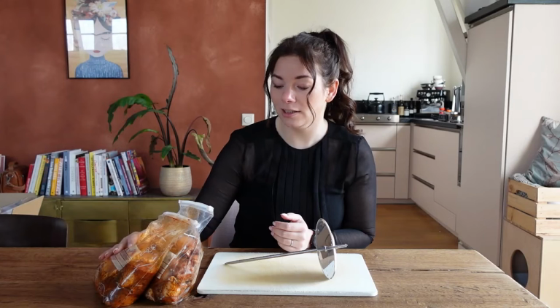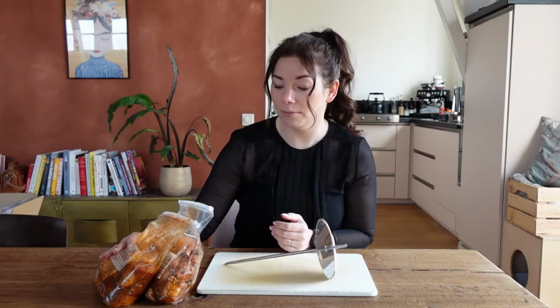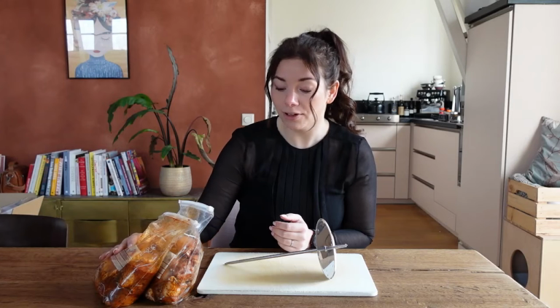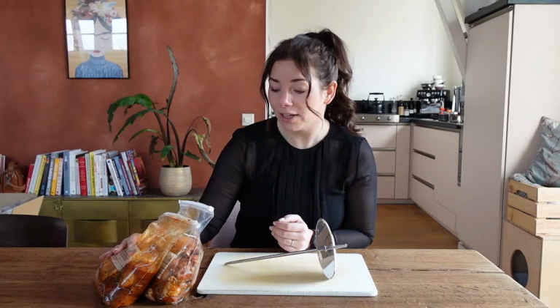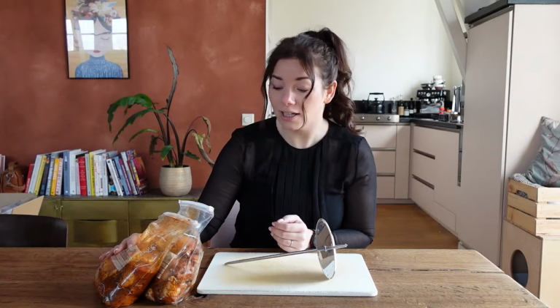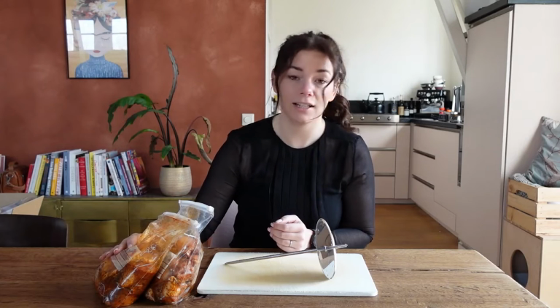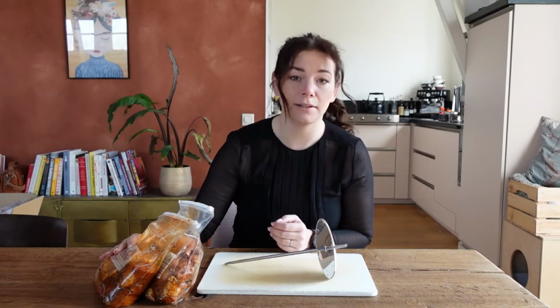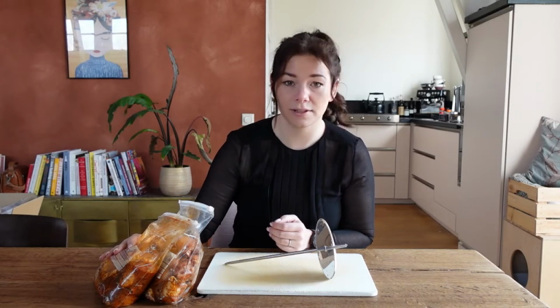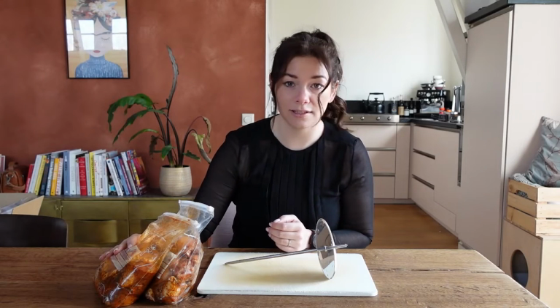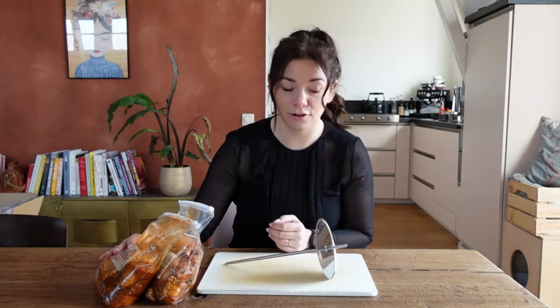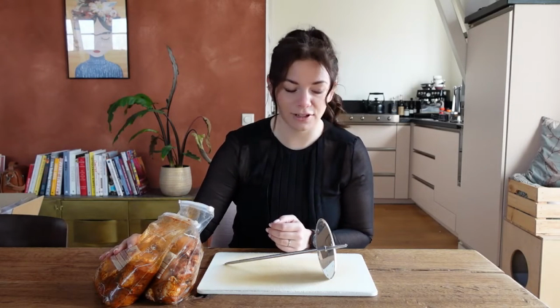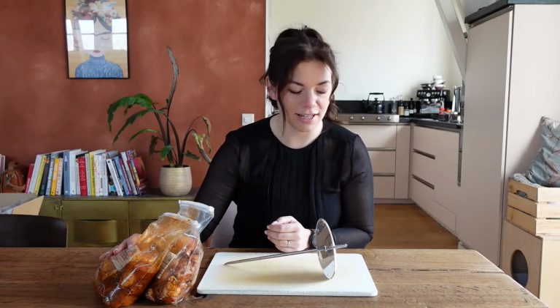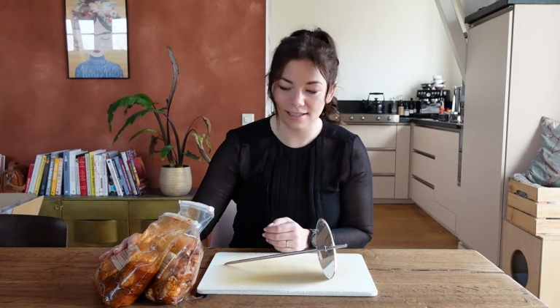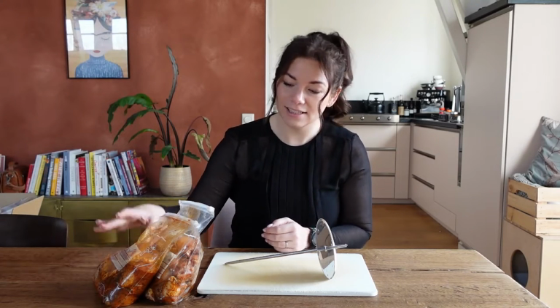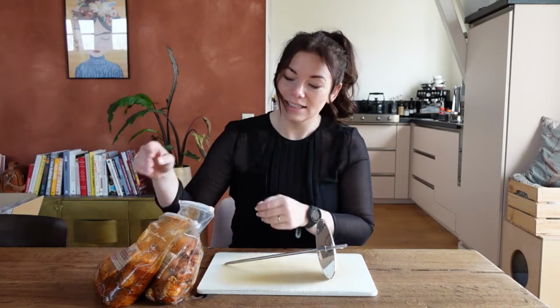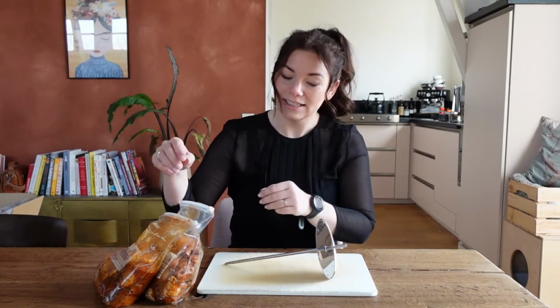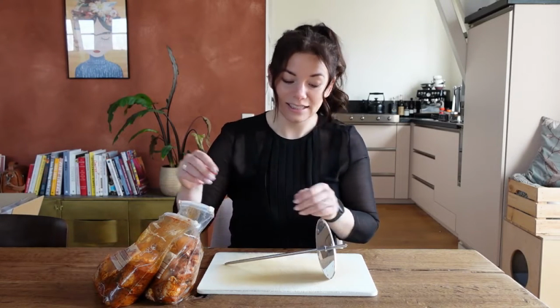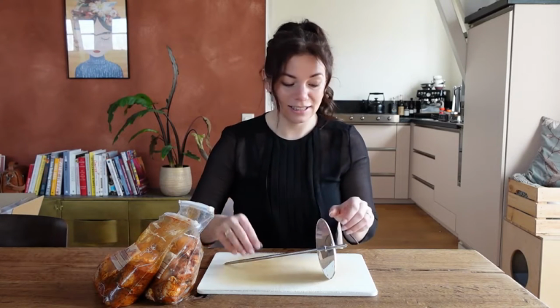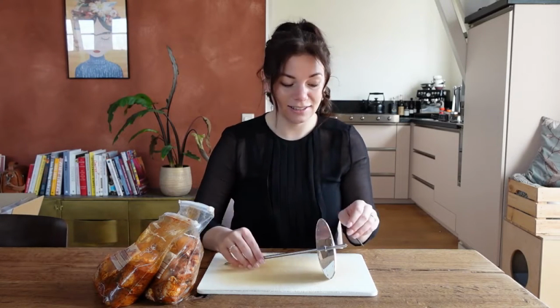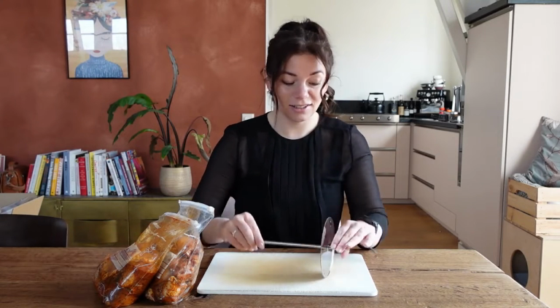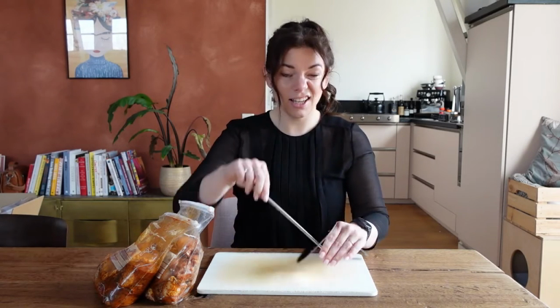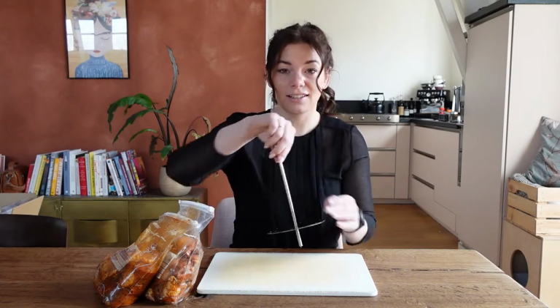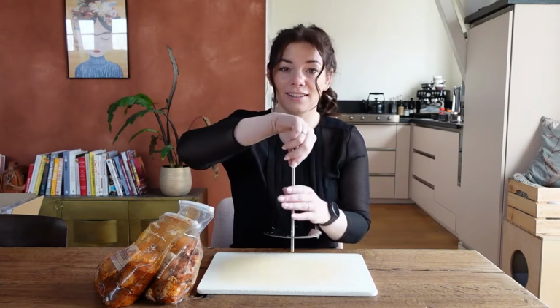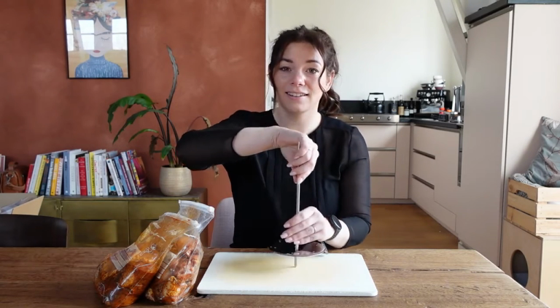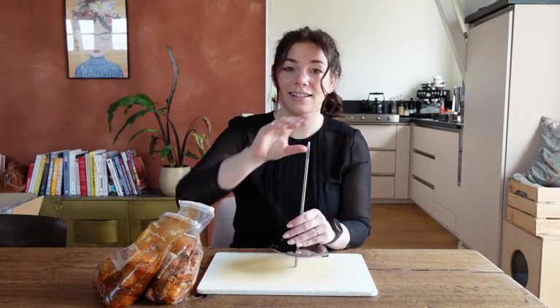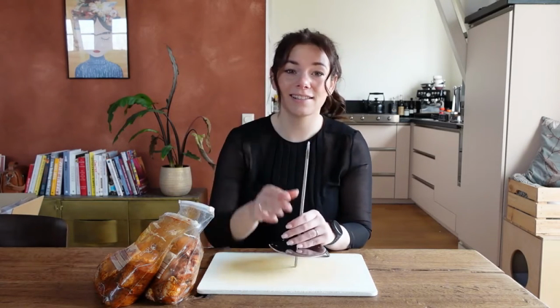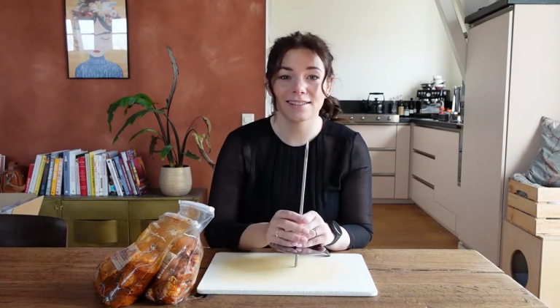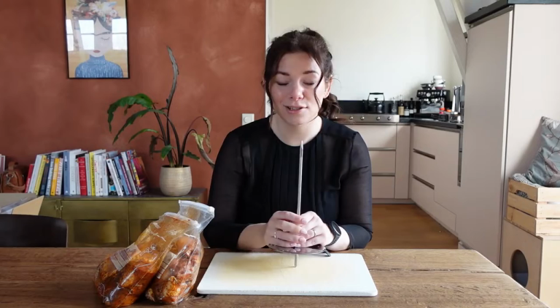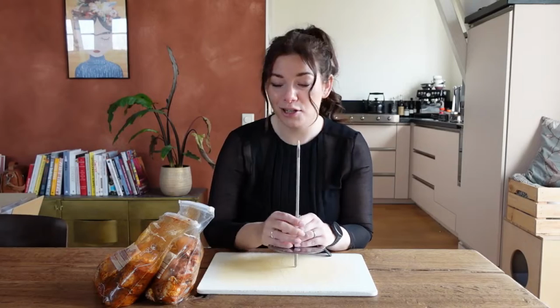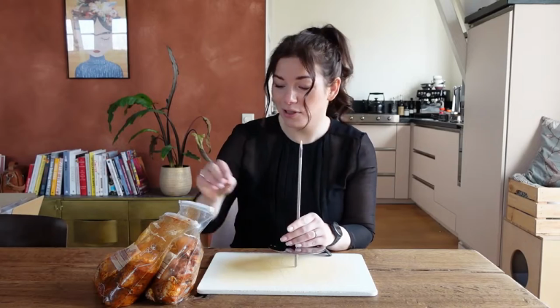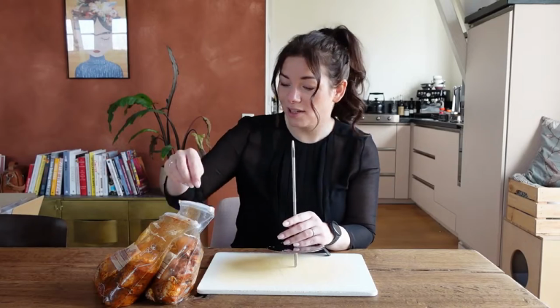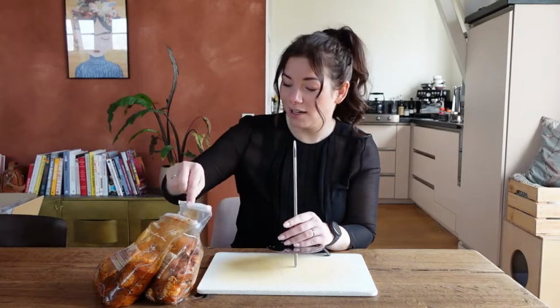I've already put my chicken in a marinade and let it sit overnight, so yeah, I think it's skewer time.